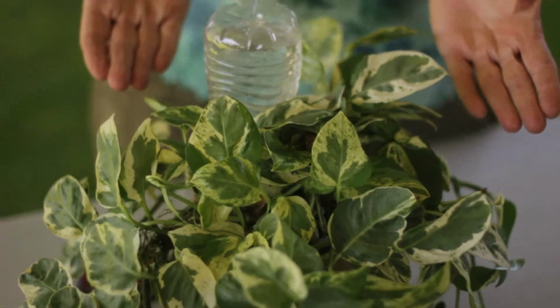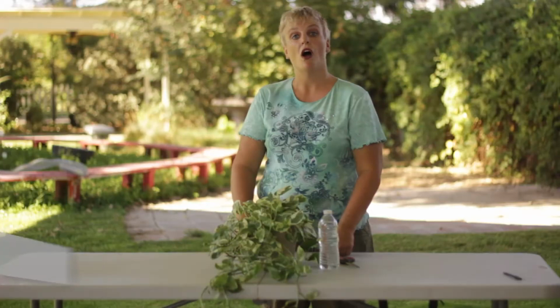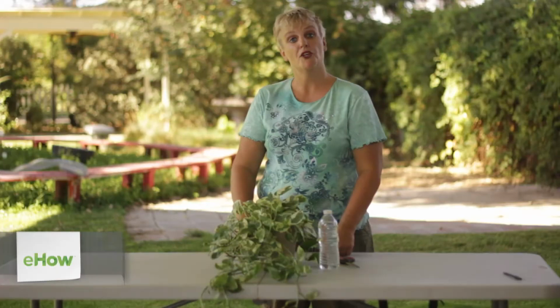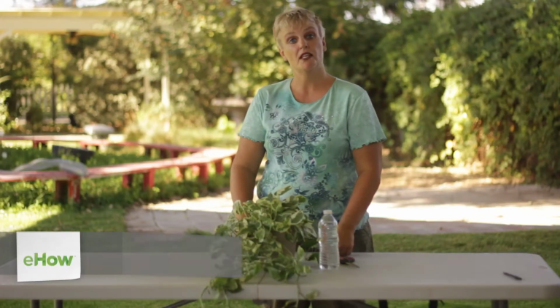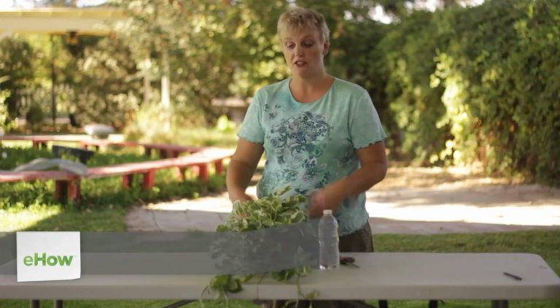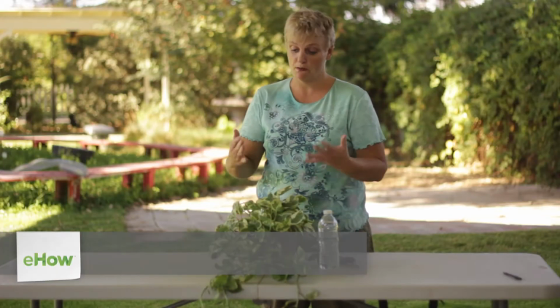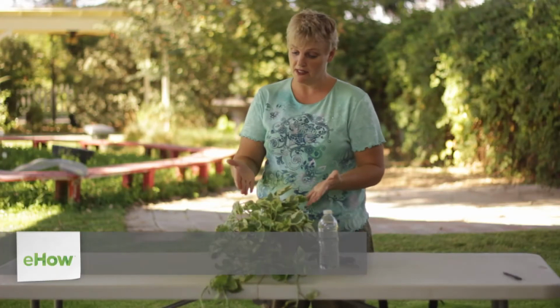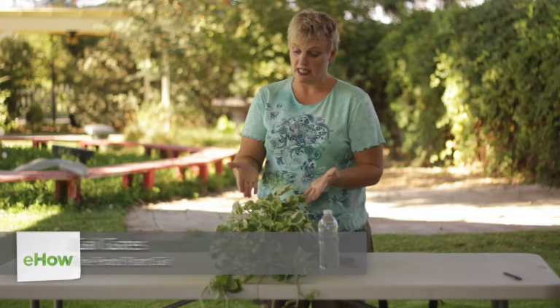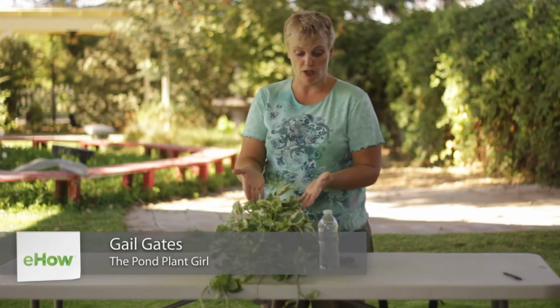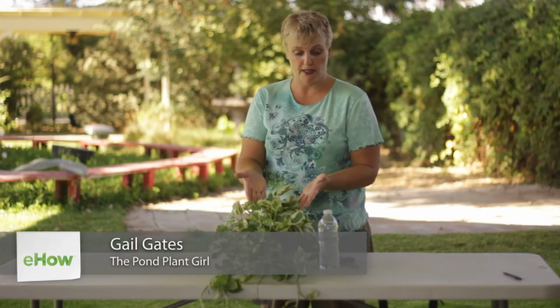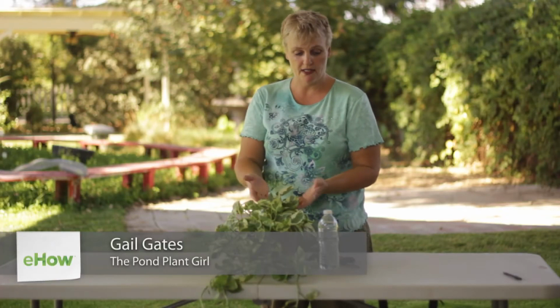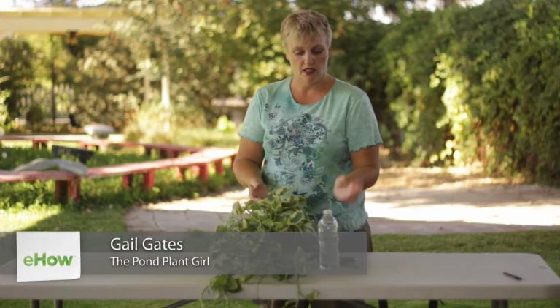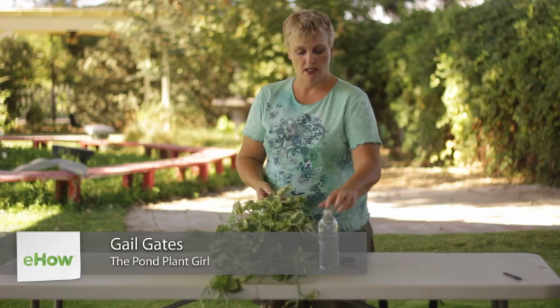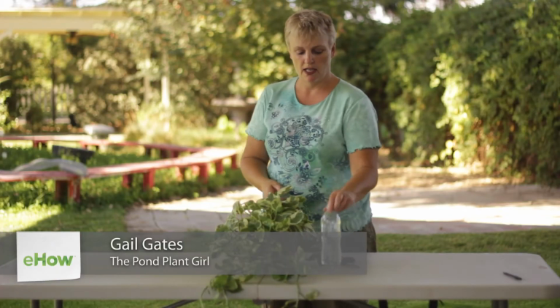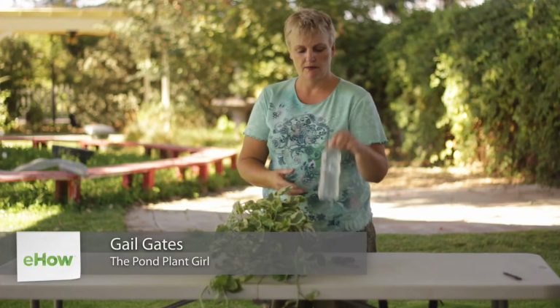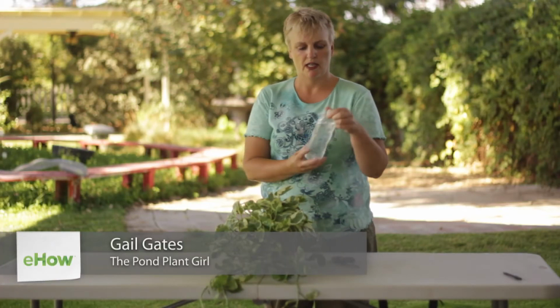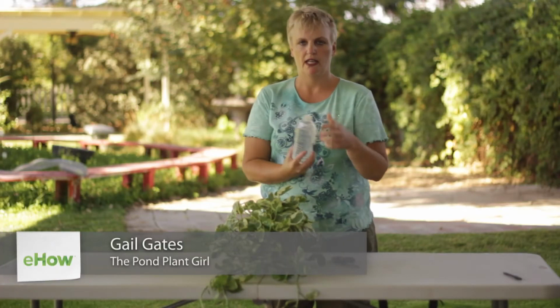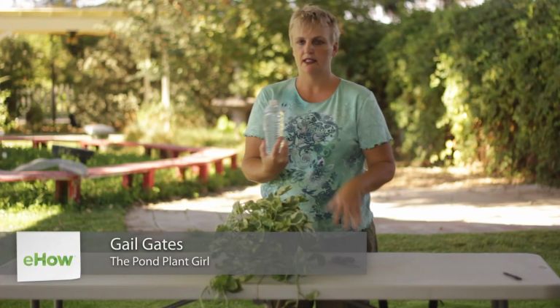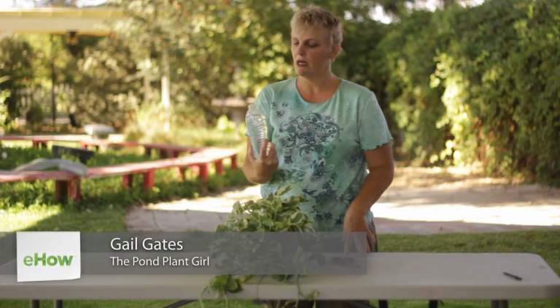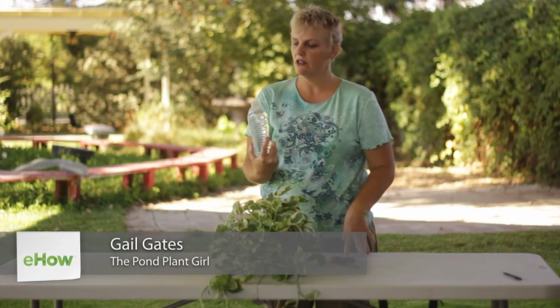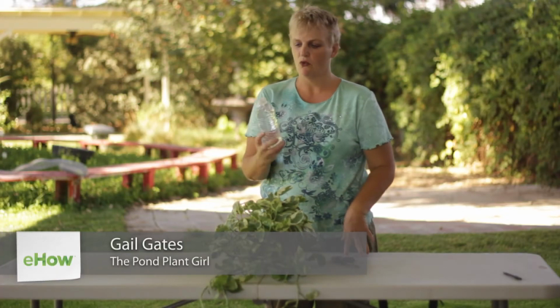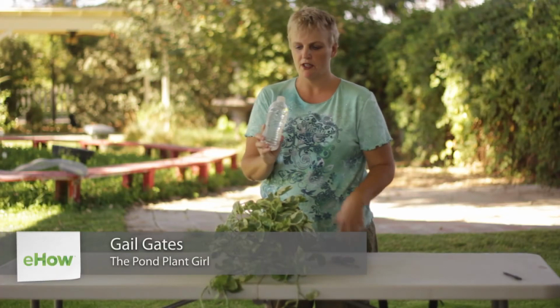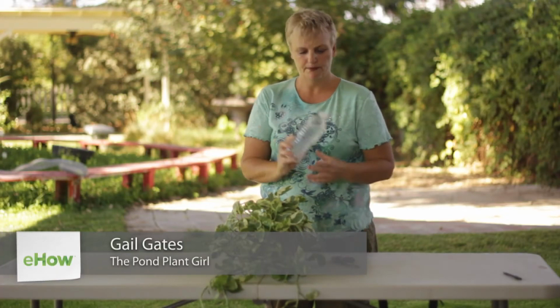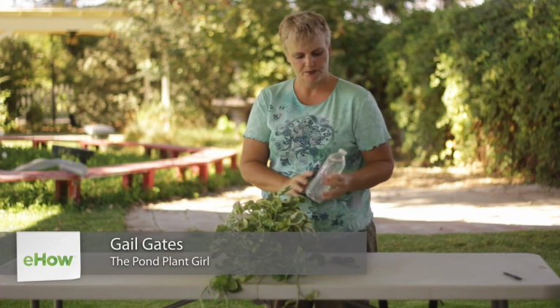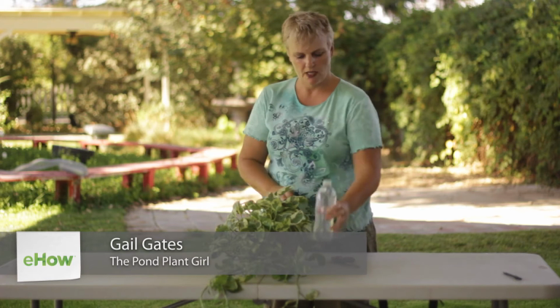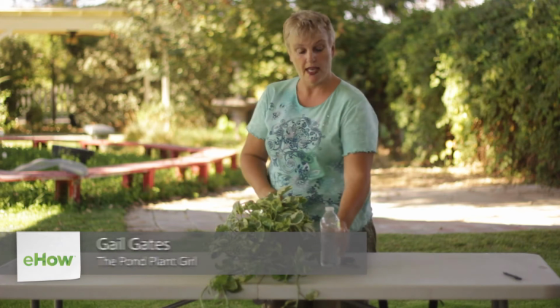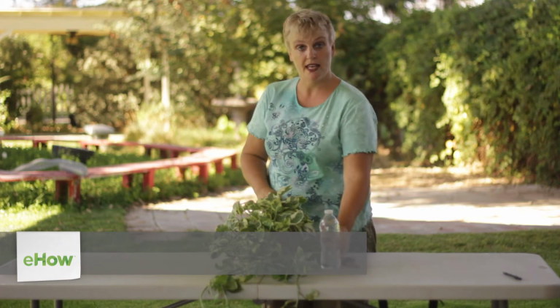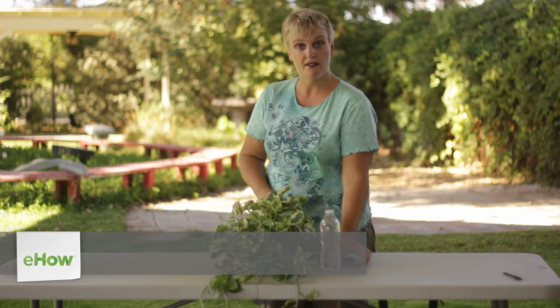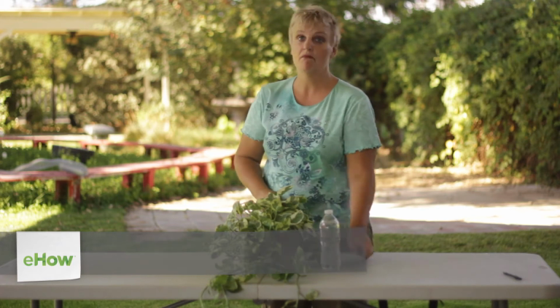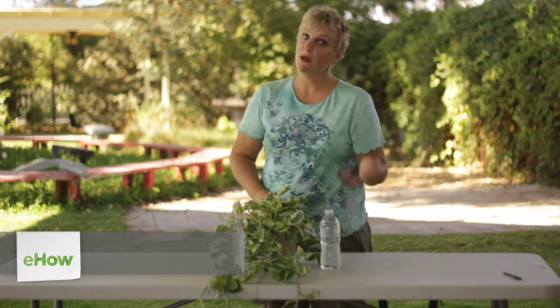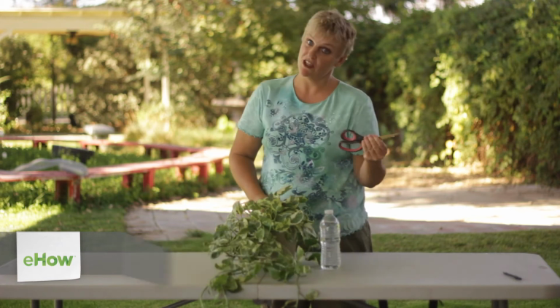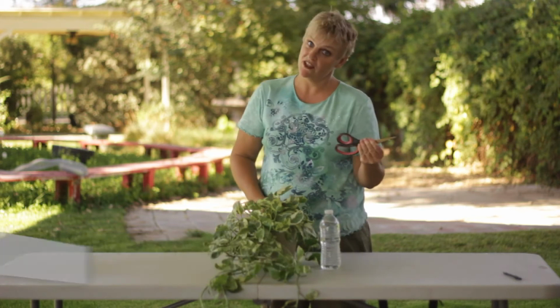All you need is your basic house plant, a clean bottle of water, and a pair of scissors.